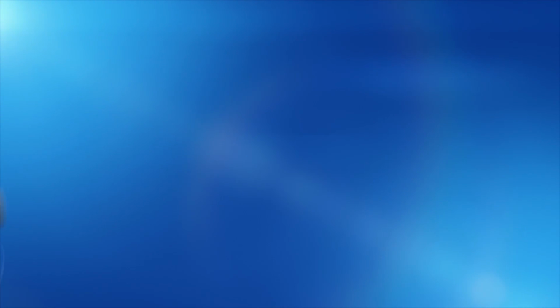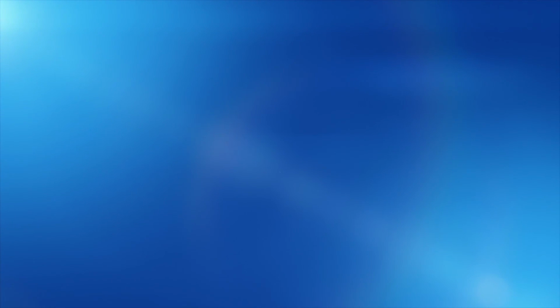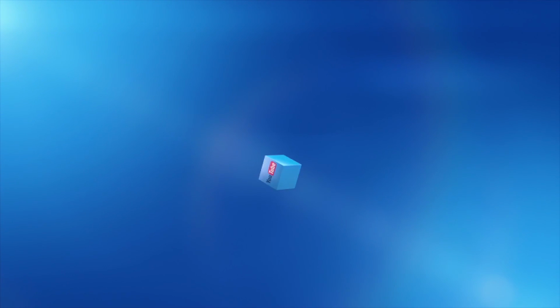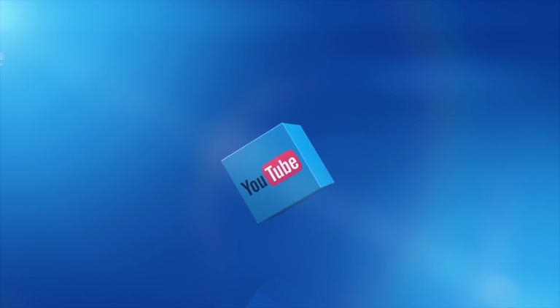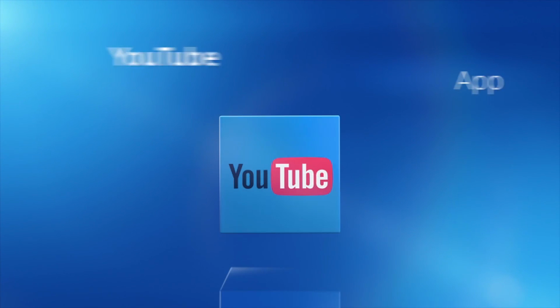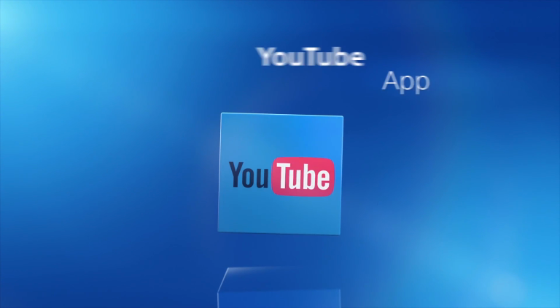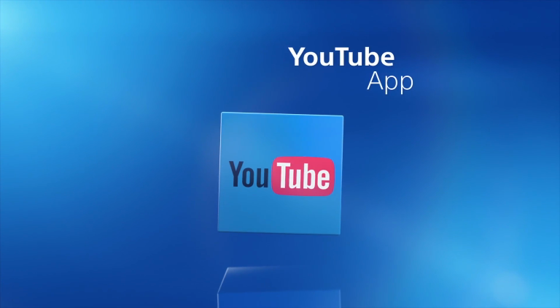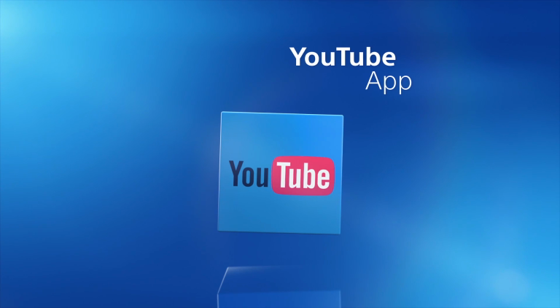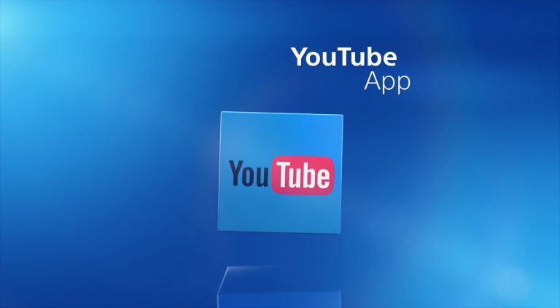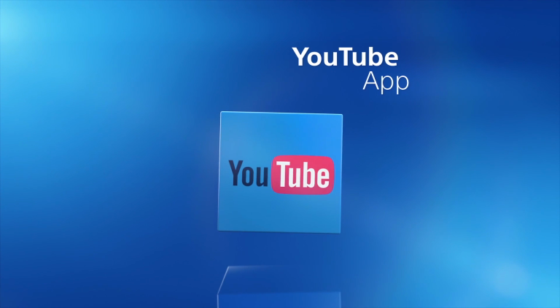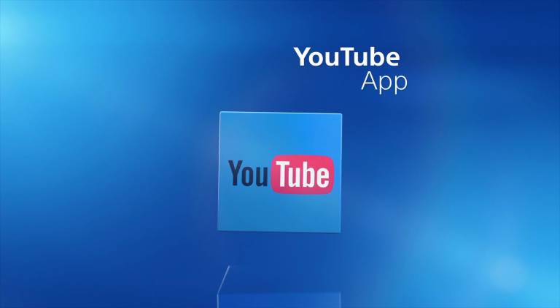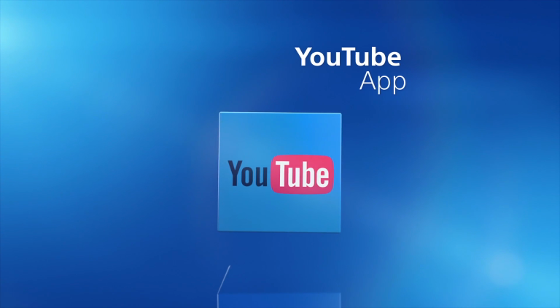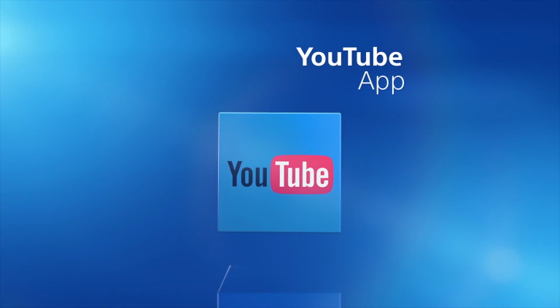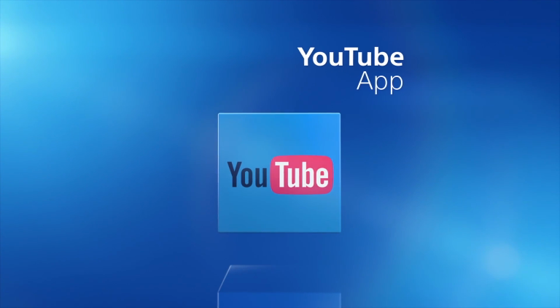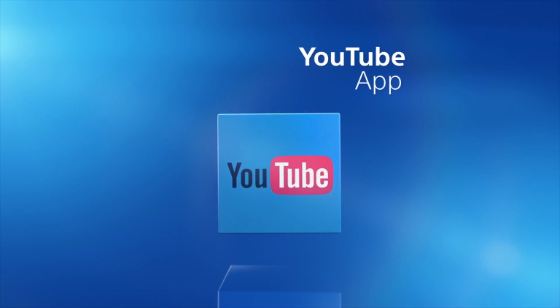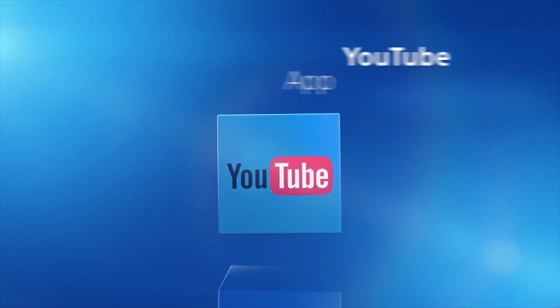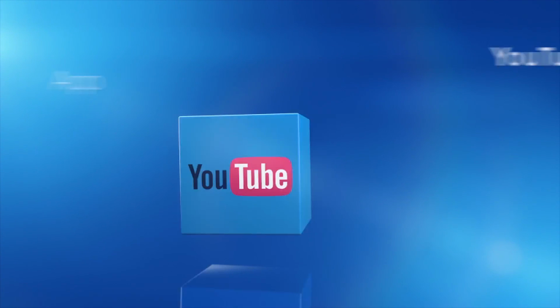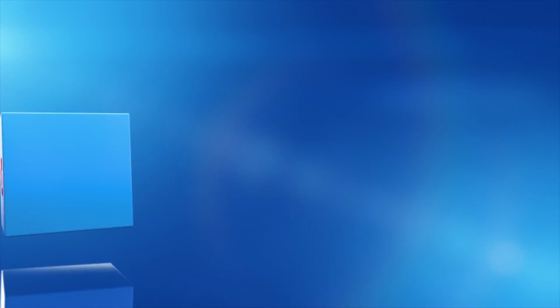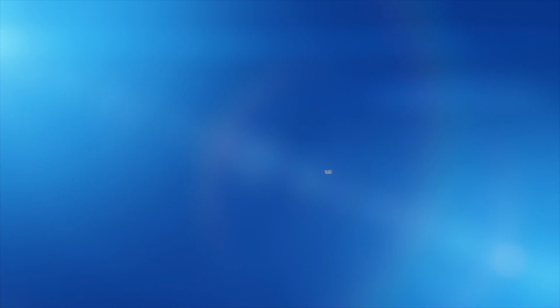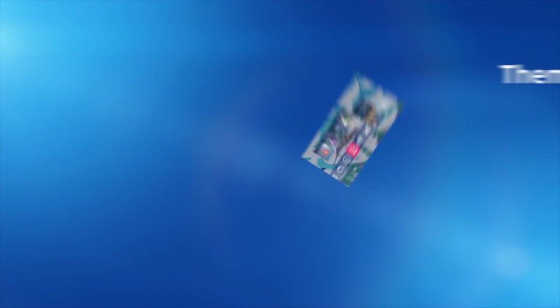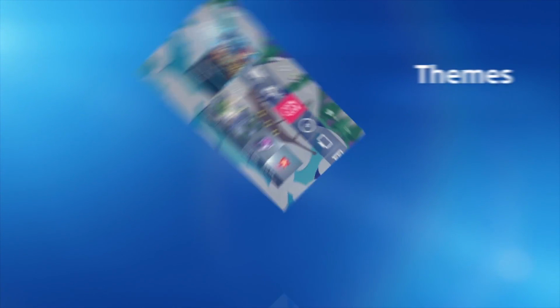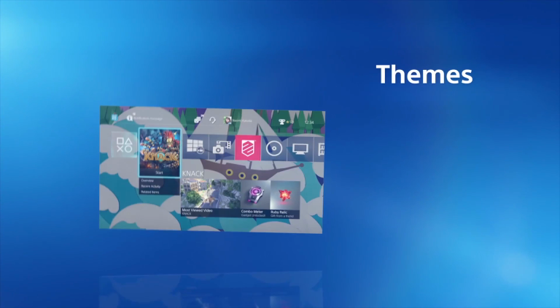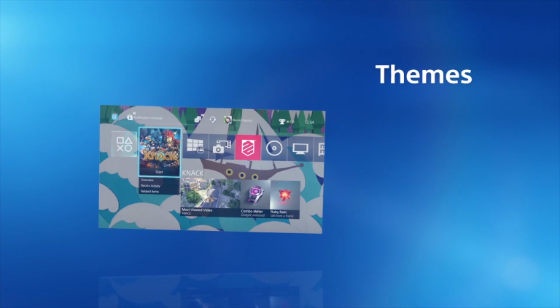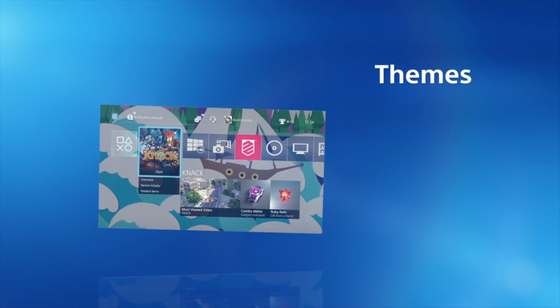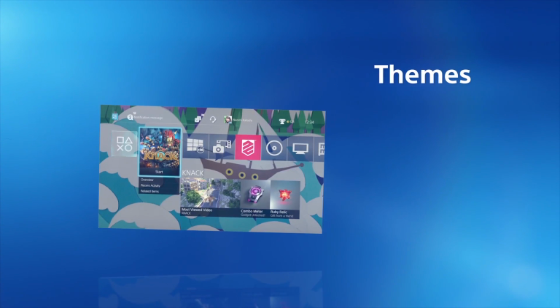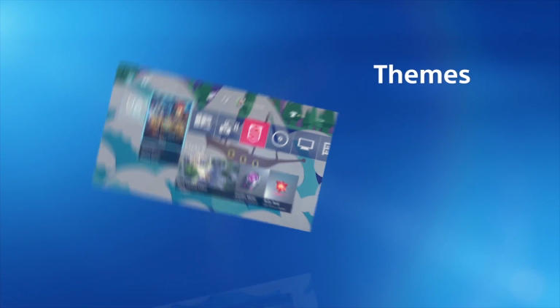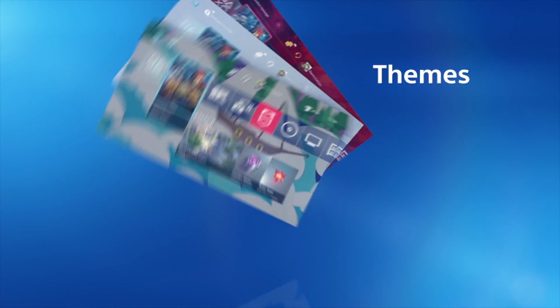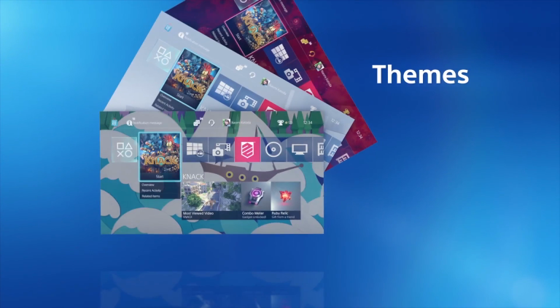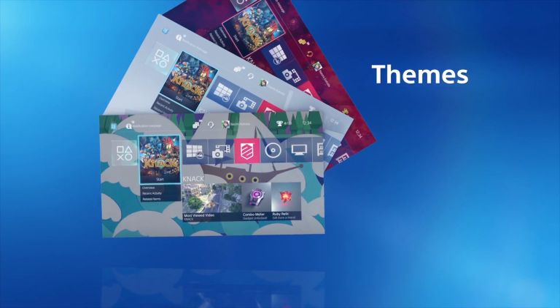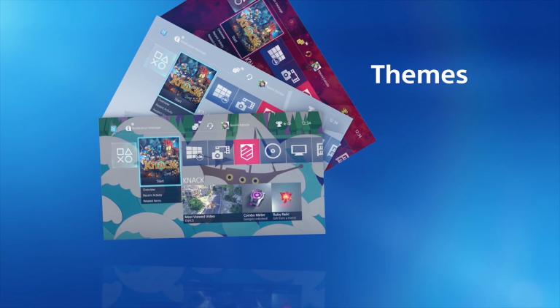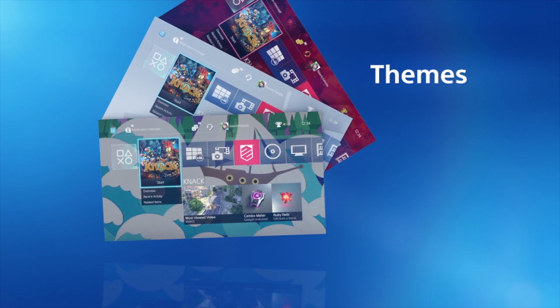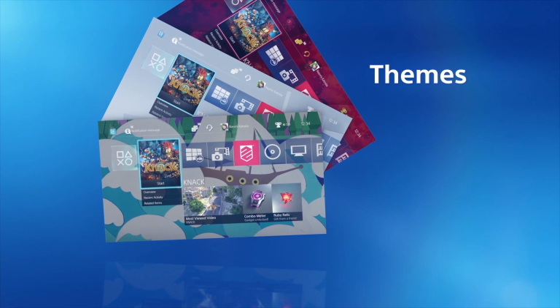Watch your favourite videos on the new YouTube app. Make your PS4 home screen your own with a selection of themes.